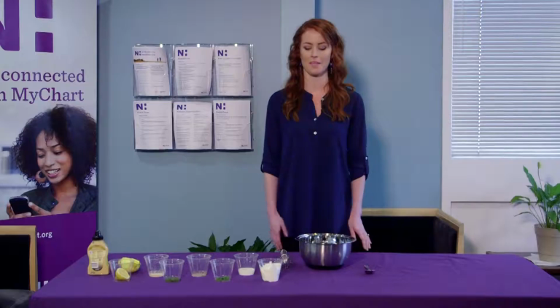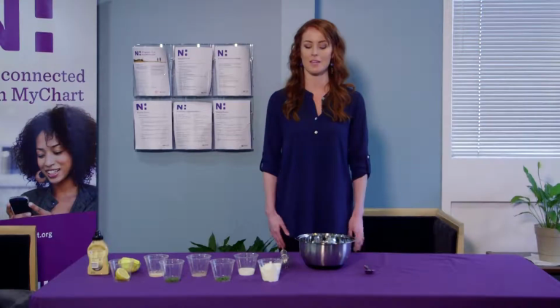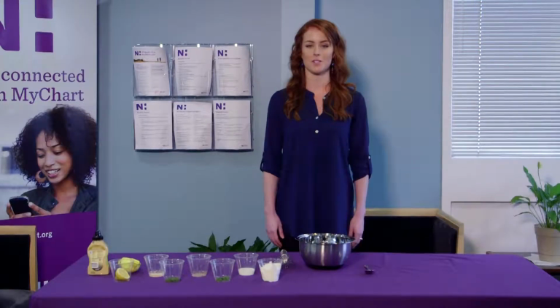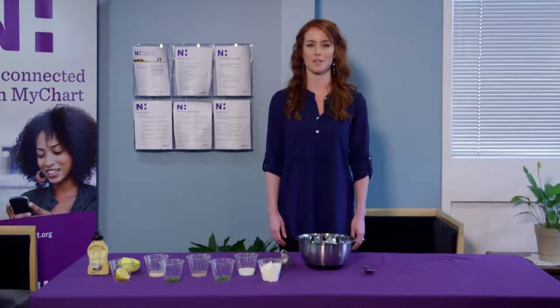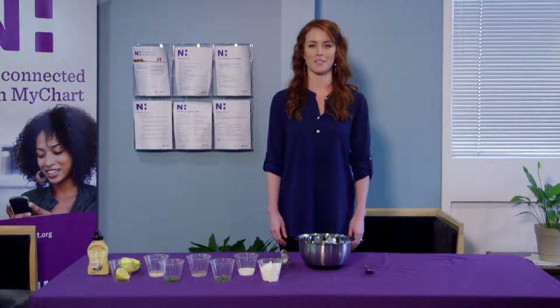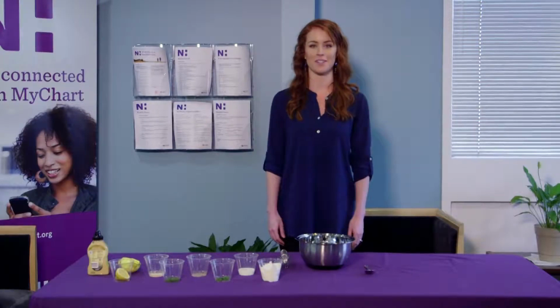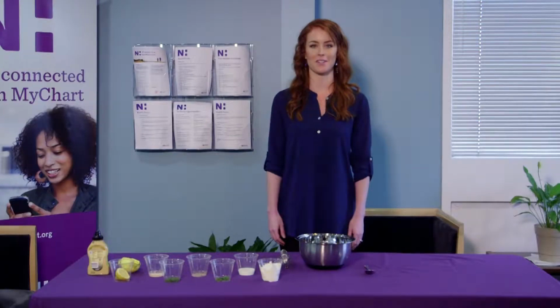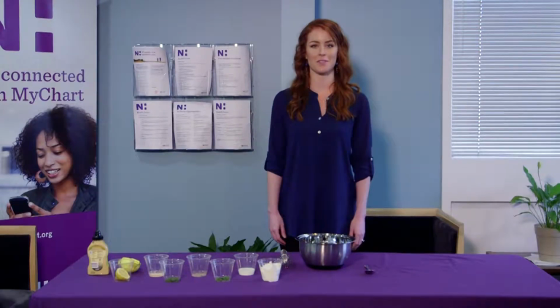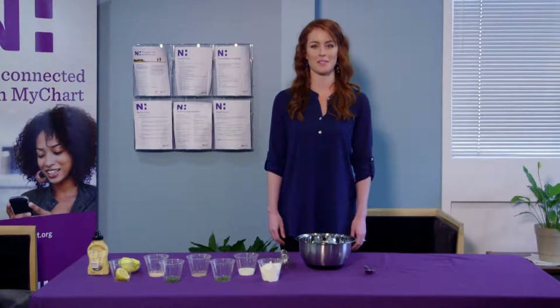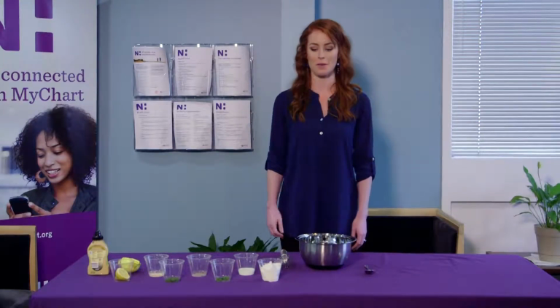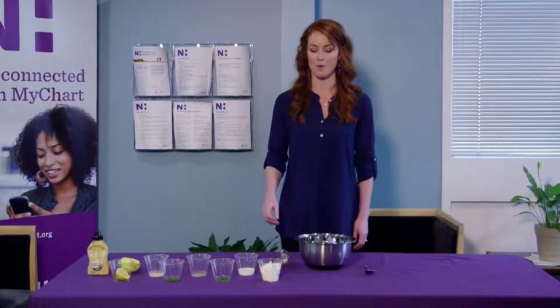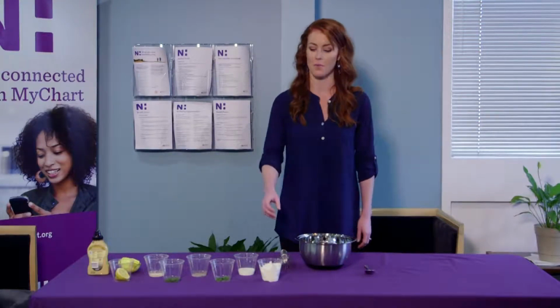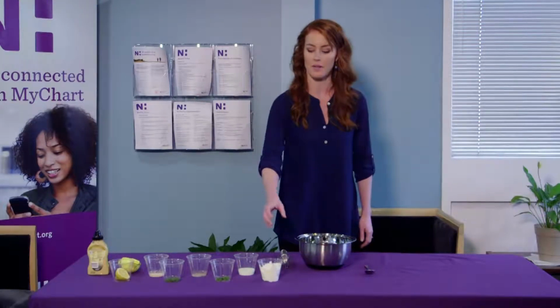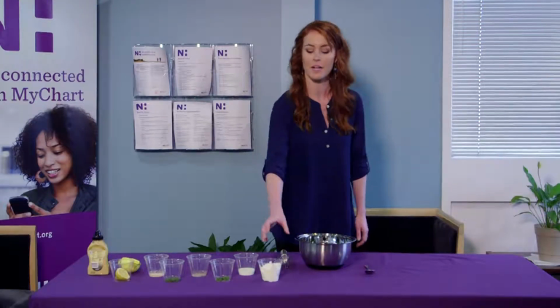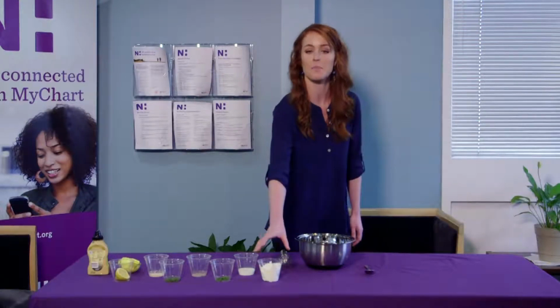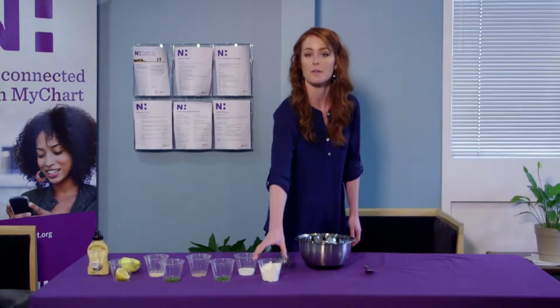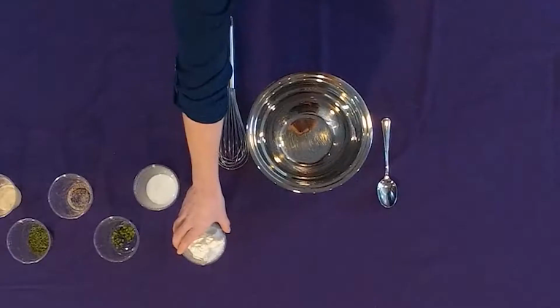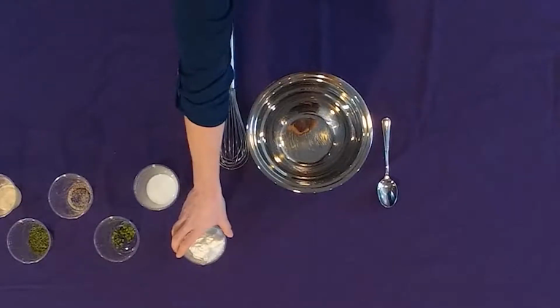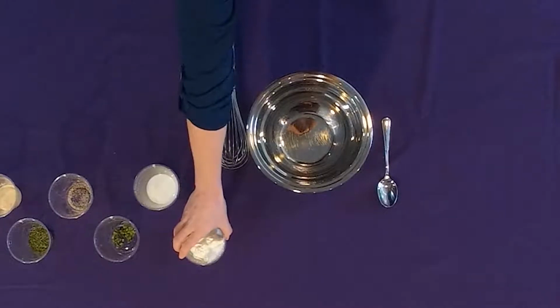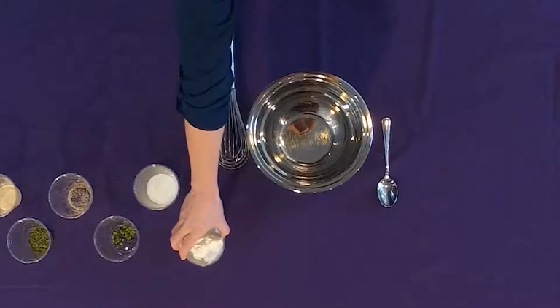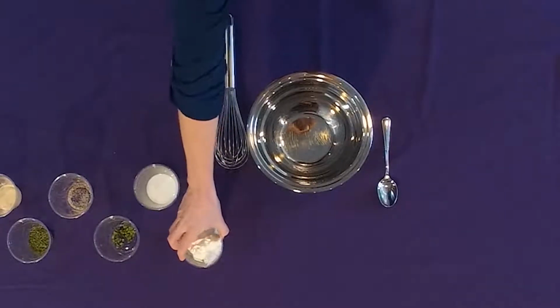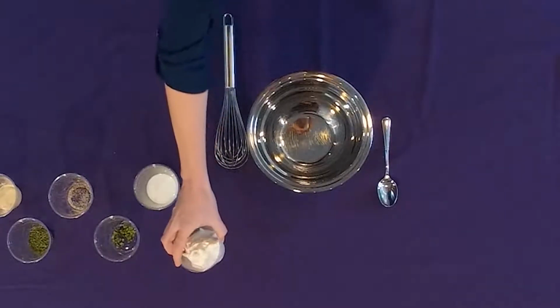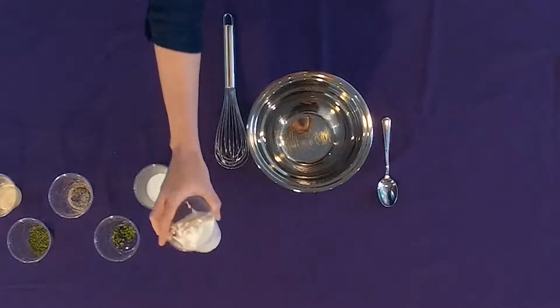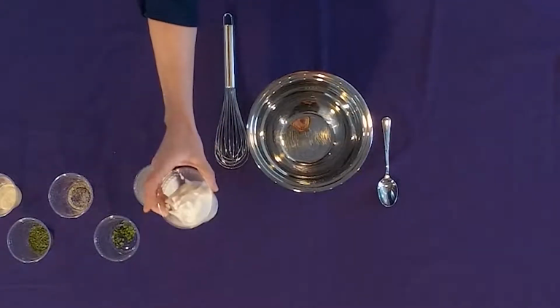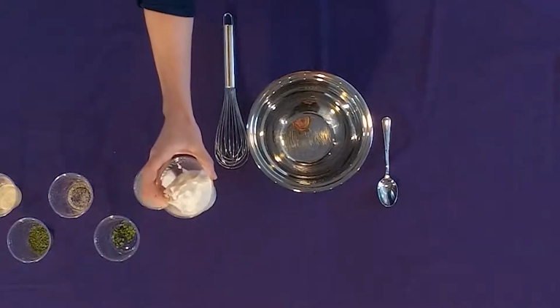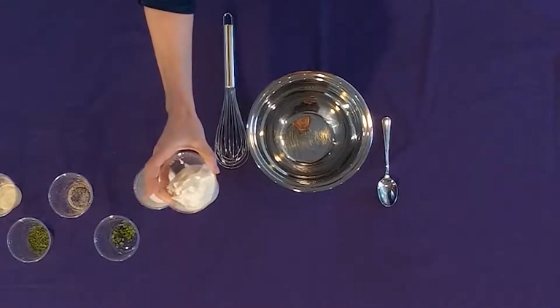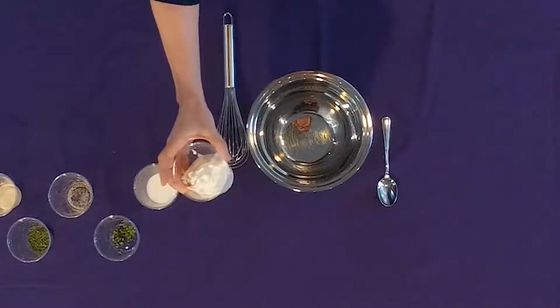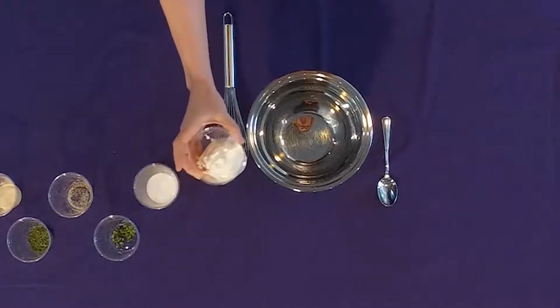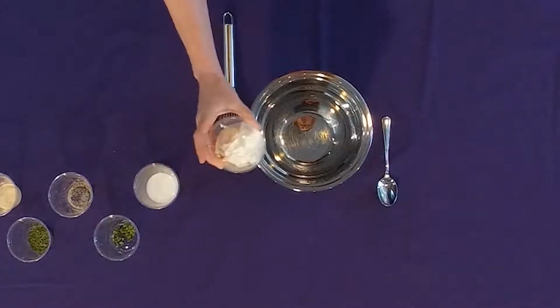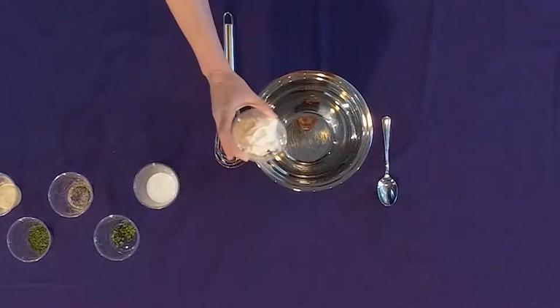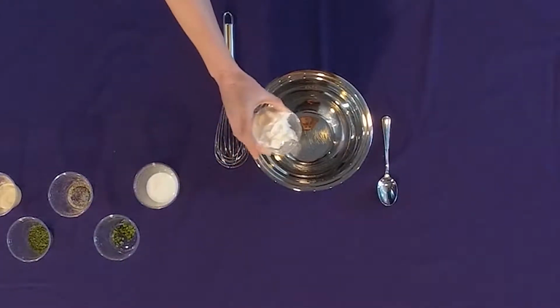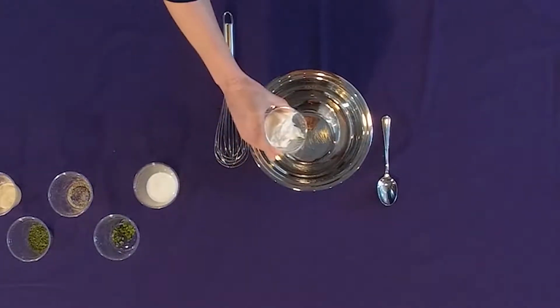We're going to start this recipe with one cup of non-fat, plain Greek yogurt.